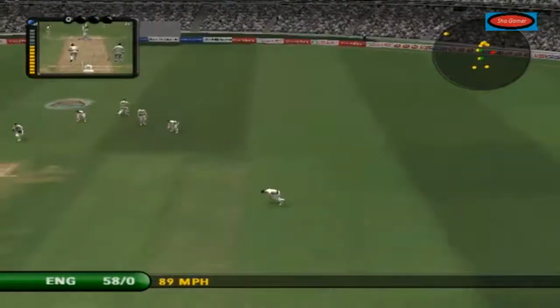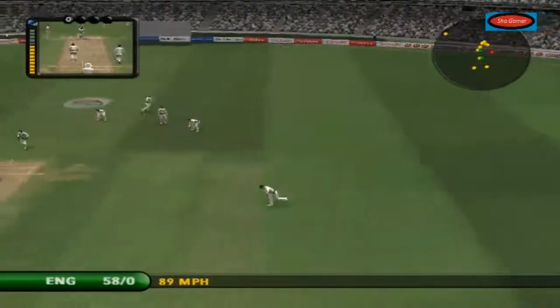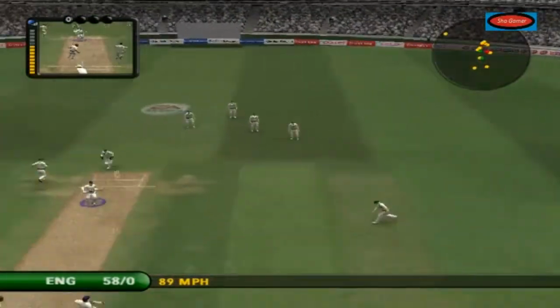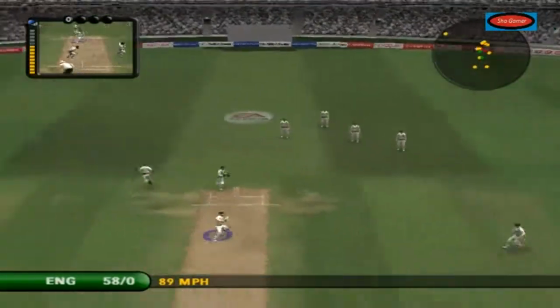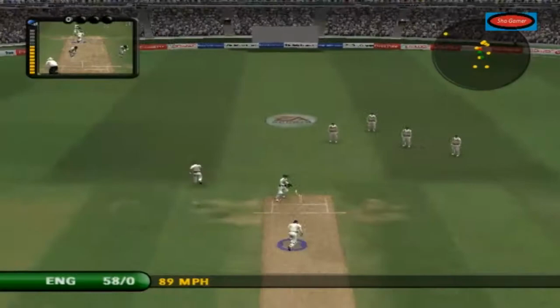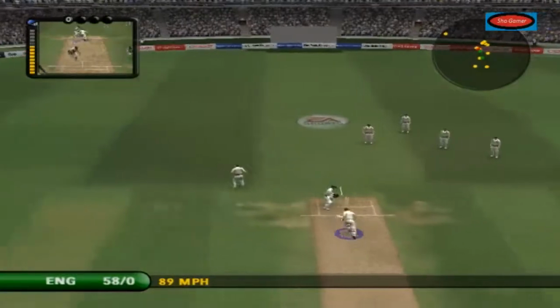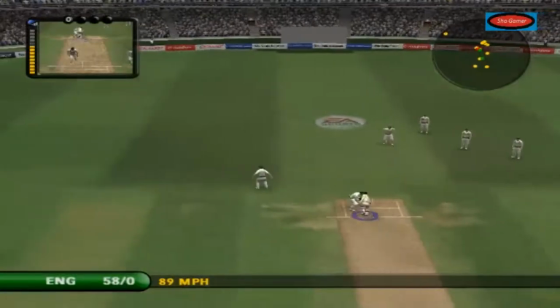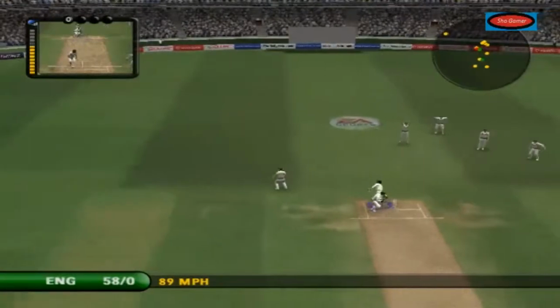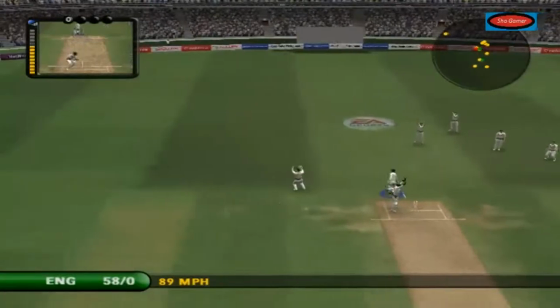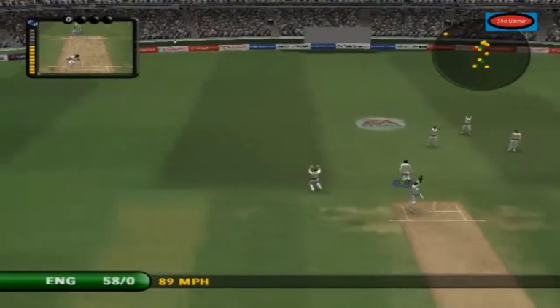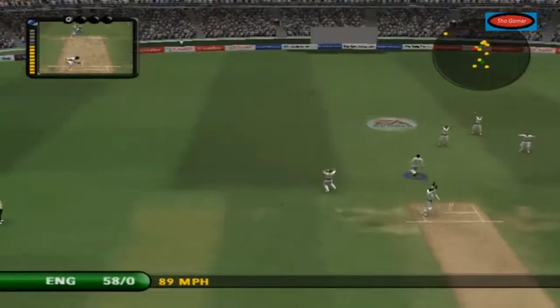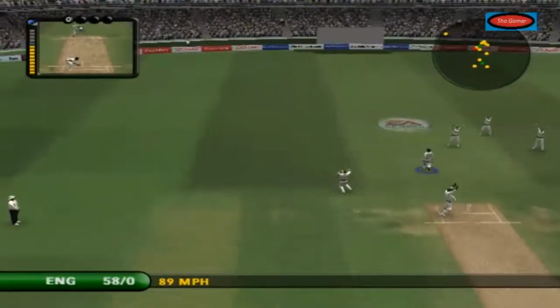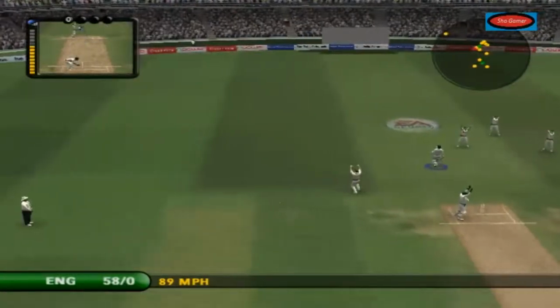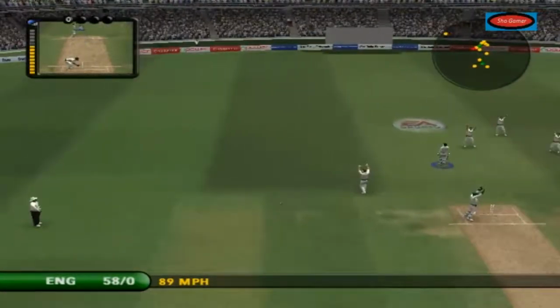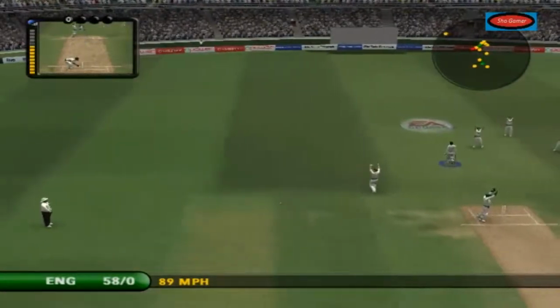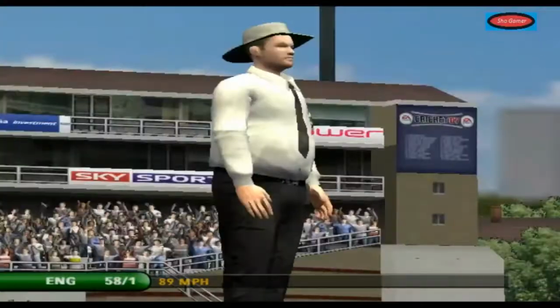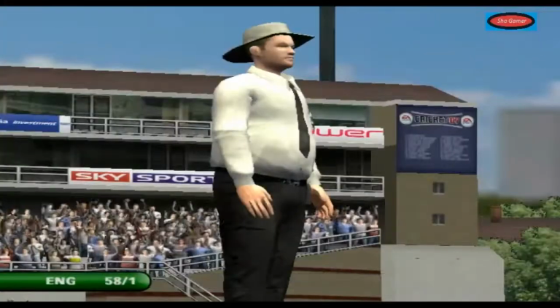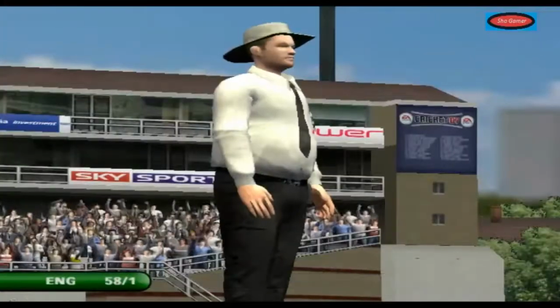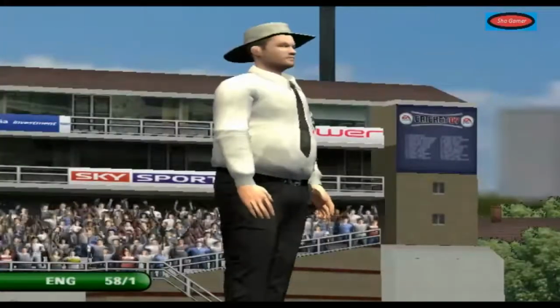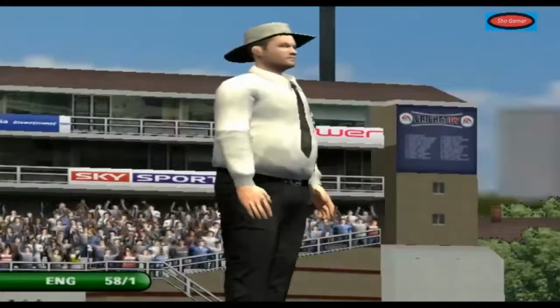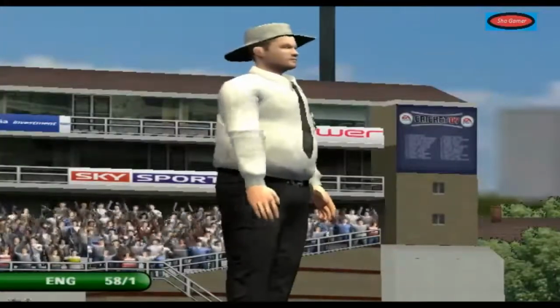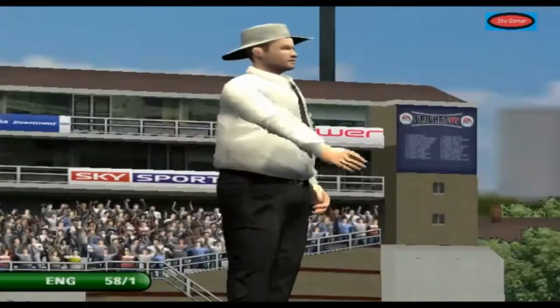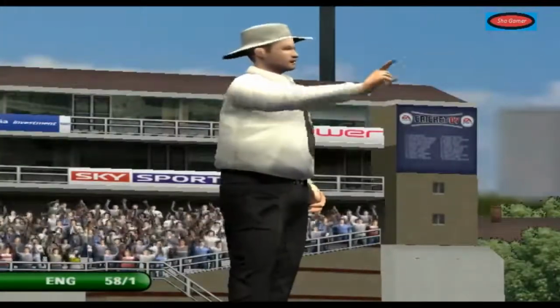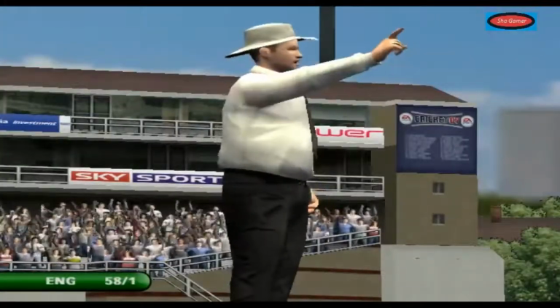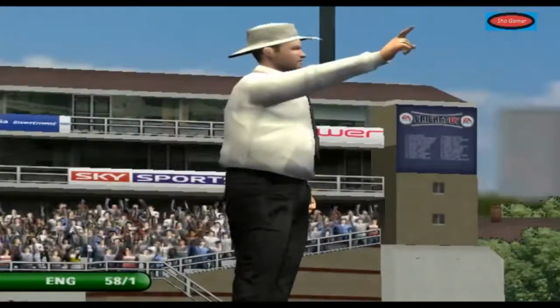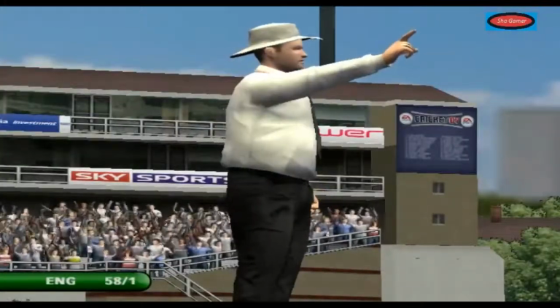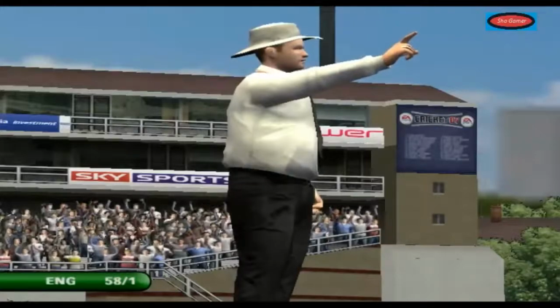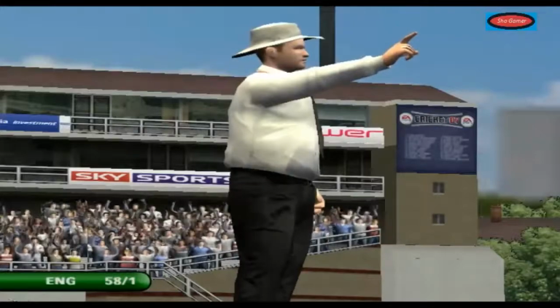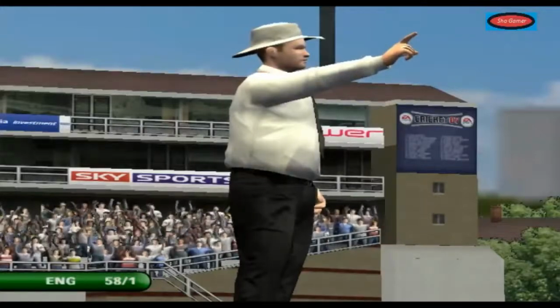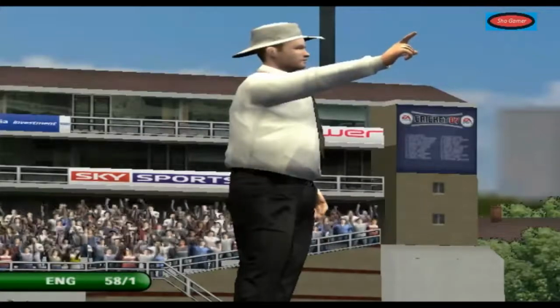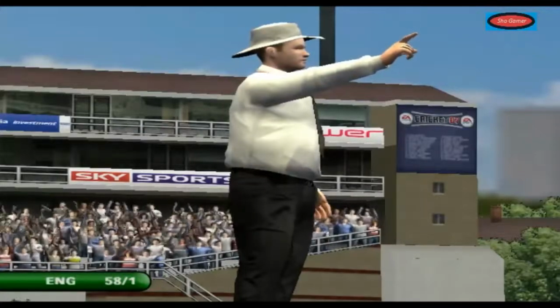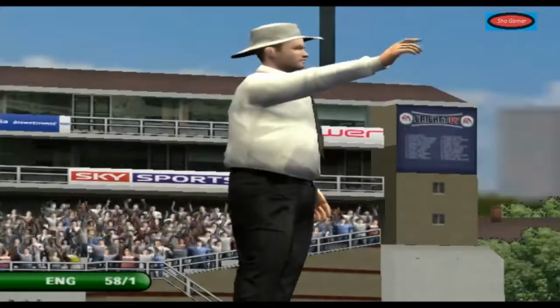Over-pitch to this guy and you guarantee that it'll get punished. Stopped in the covers — it never looked like being a run there. There was never a run there, never. You sensed it from the off, I can't even believe they tried it.